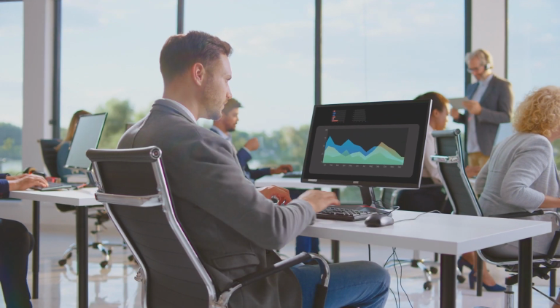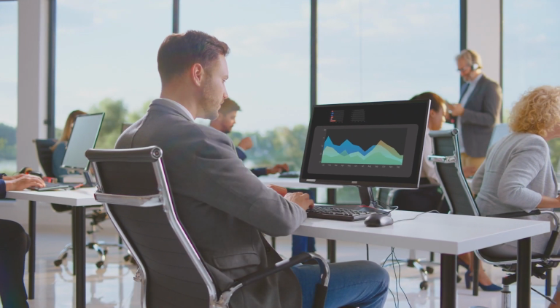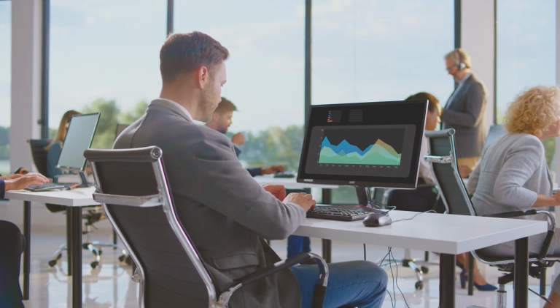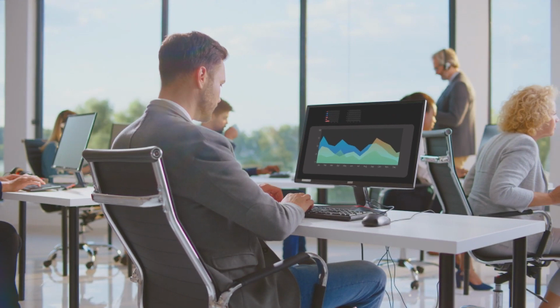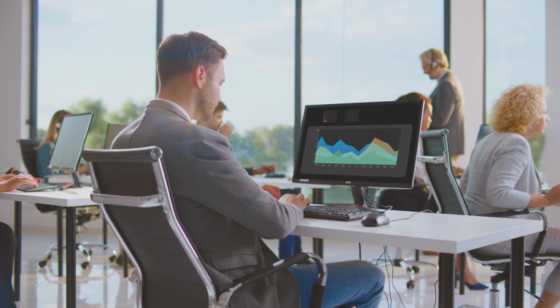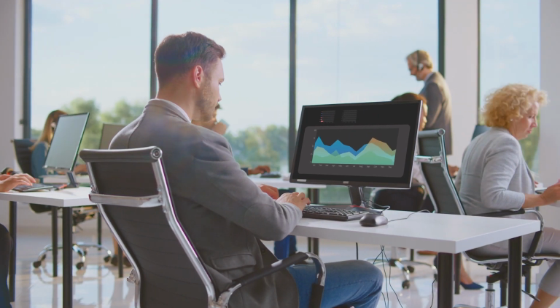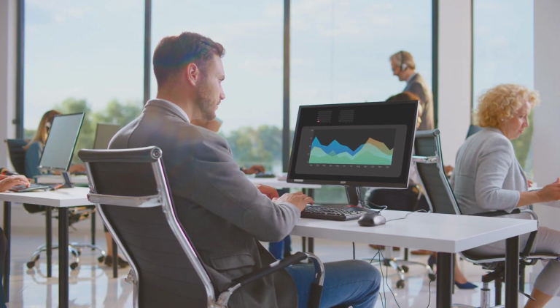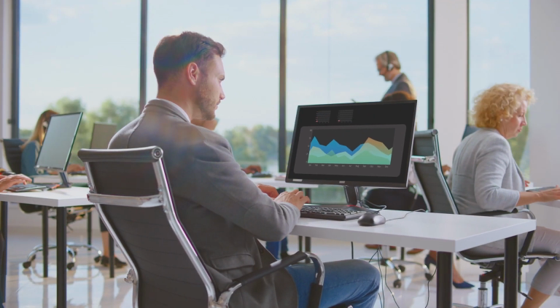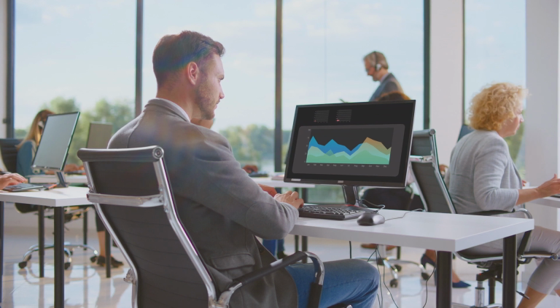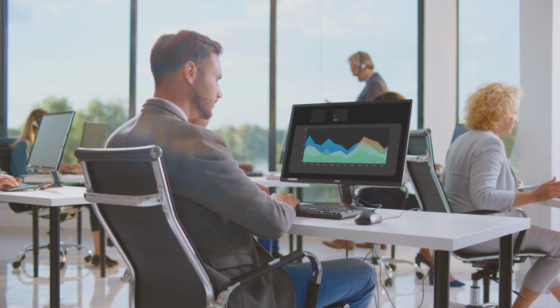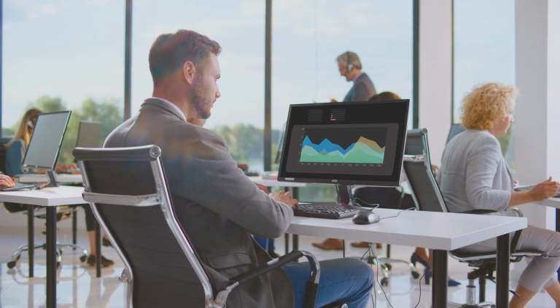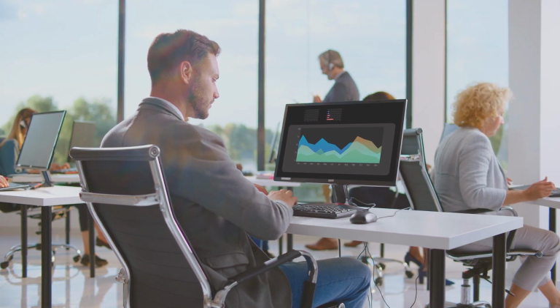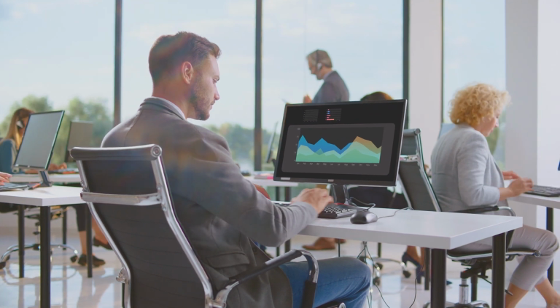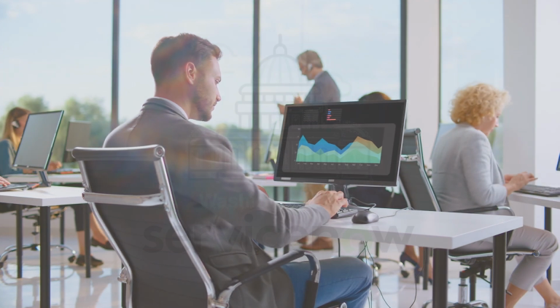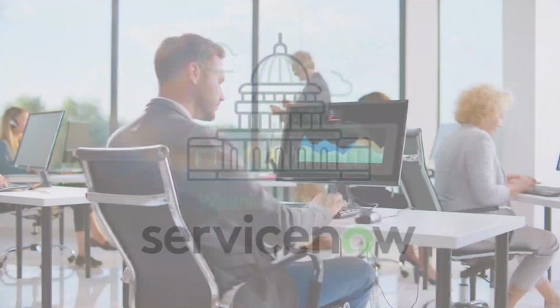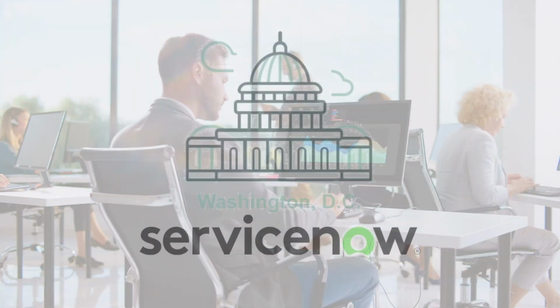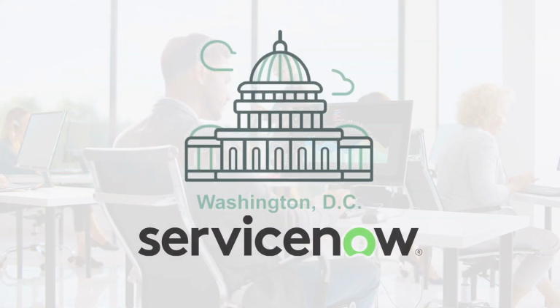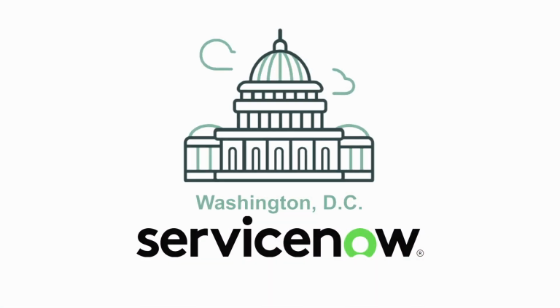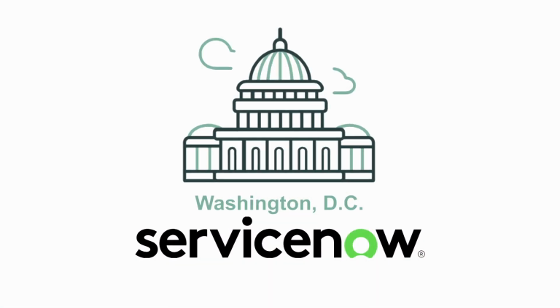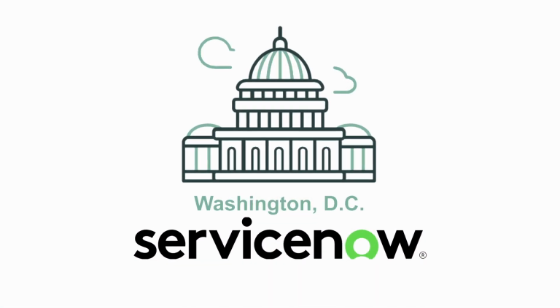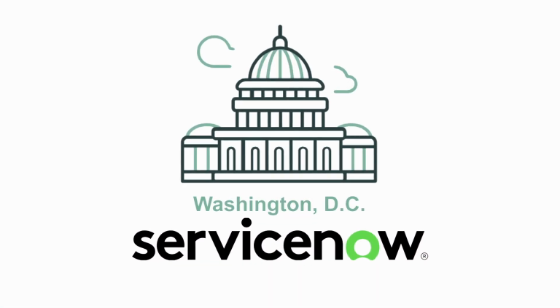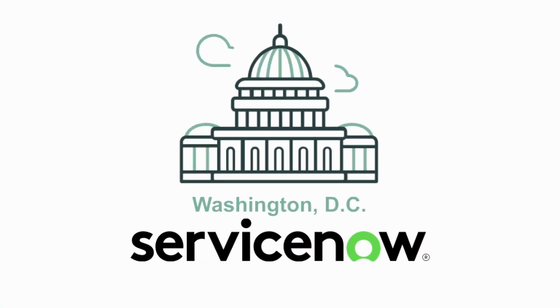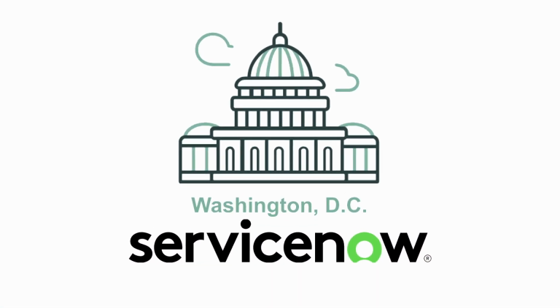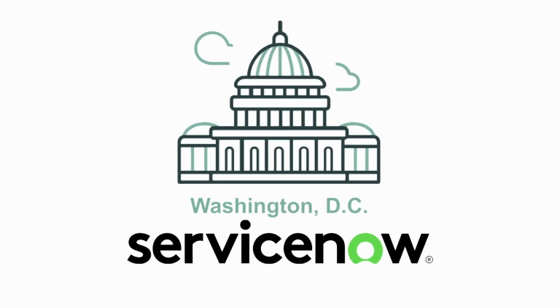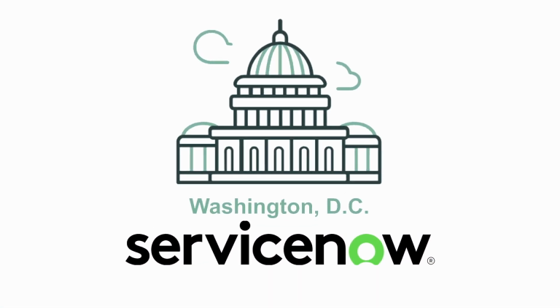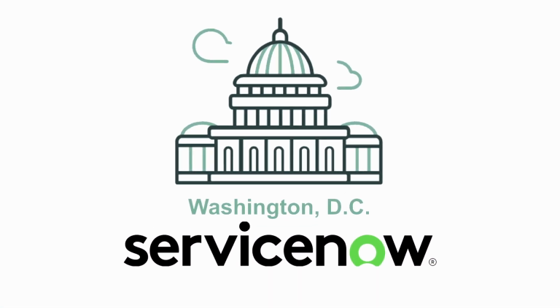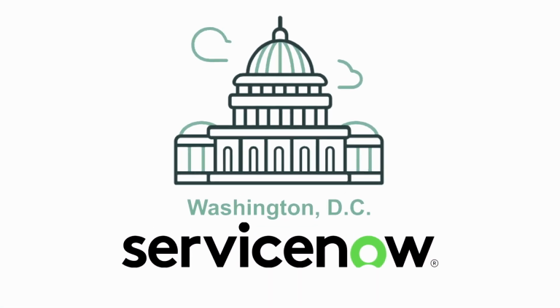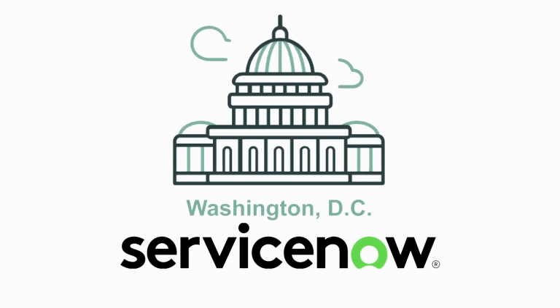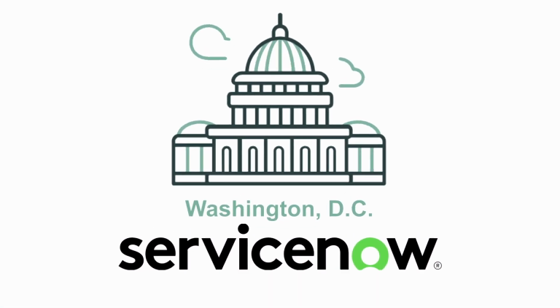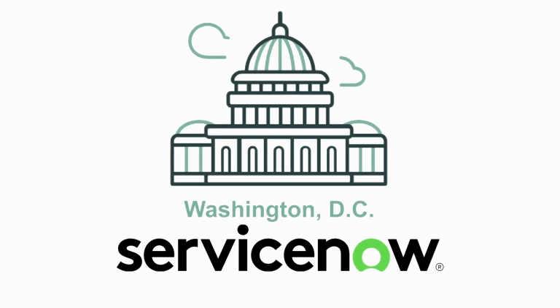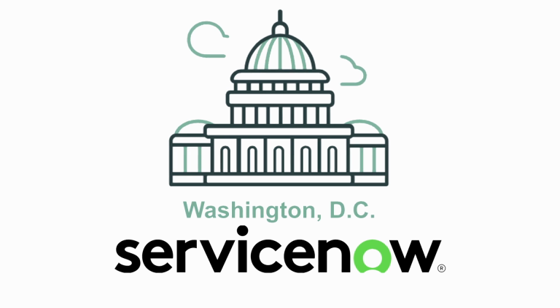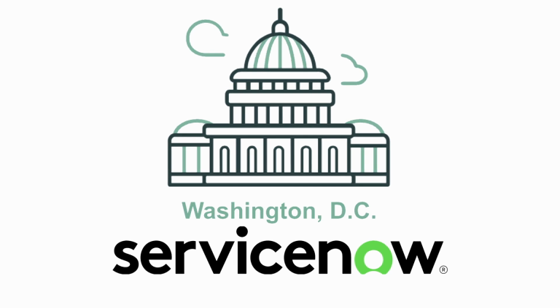This enables you to view and manage your teams efficiently, and it's all made possible by ServiceNow's latest release, Washington DC.